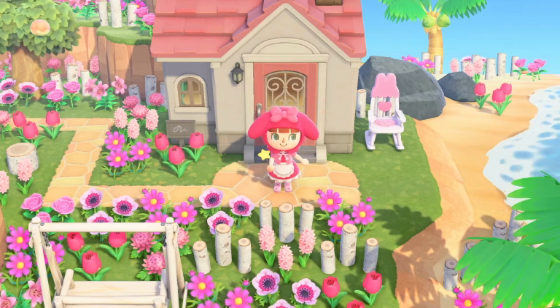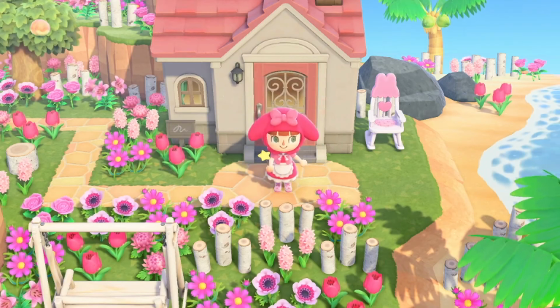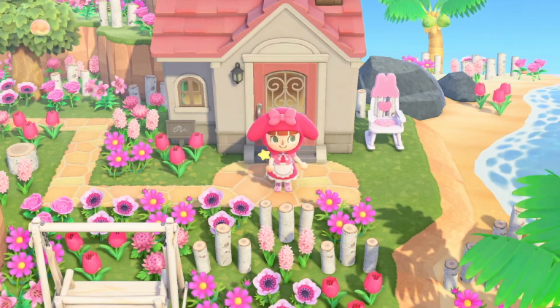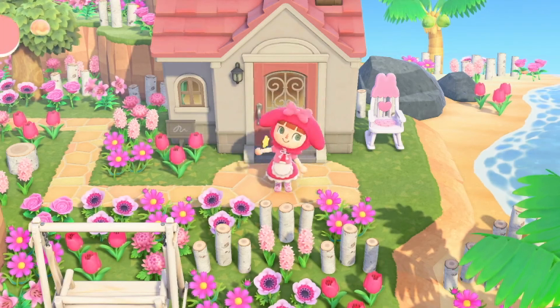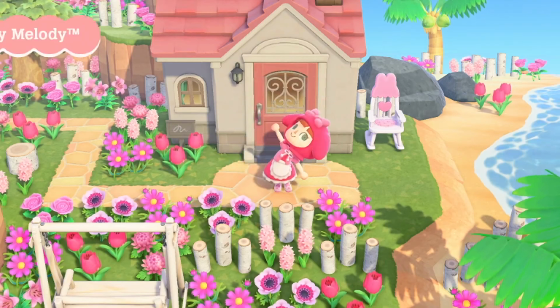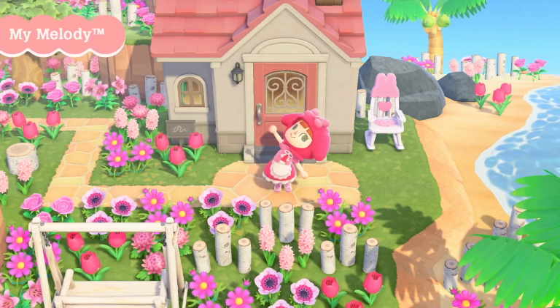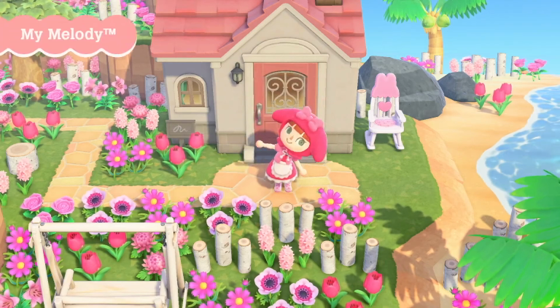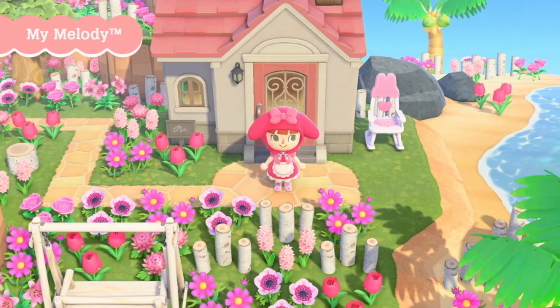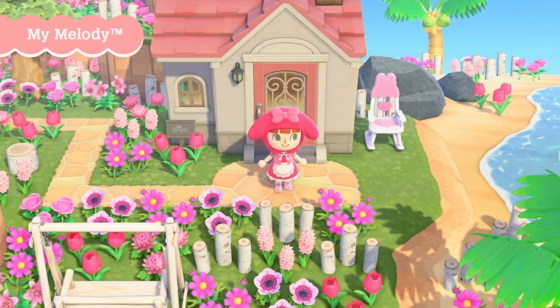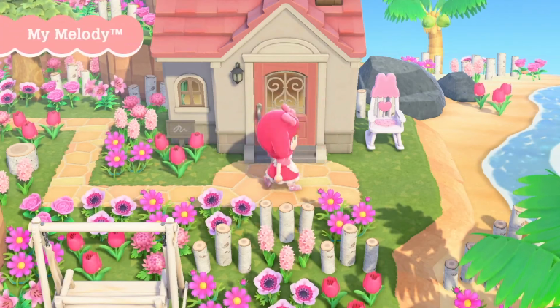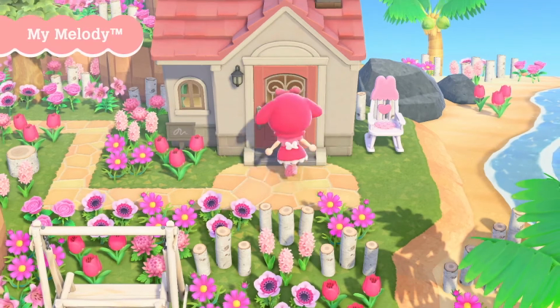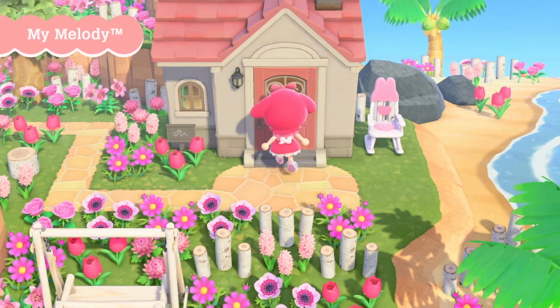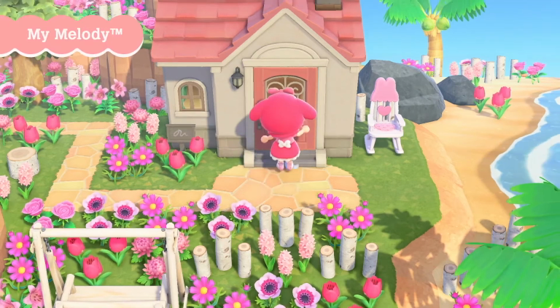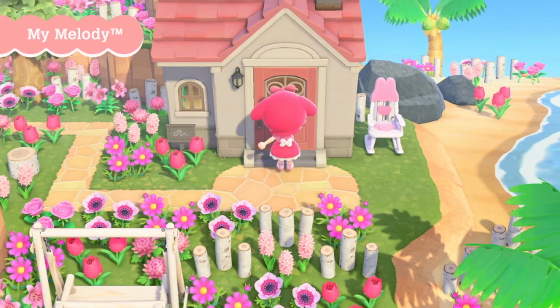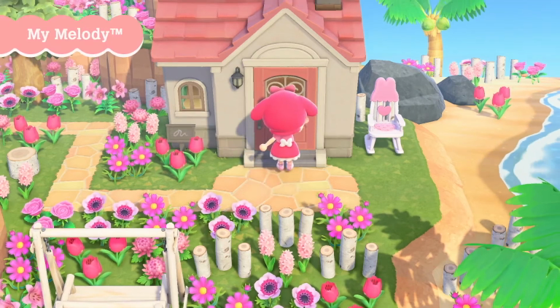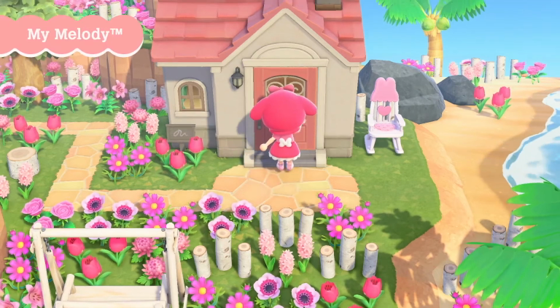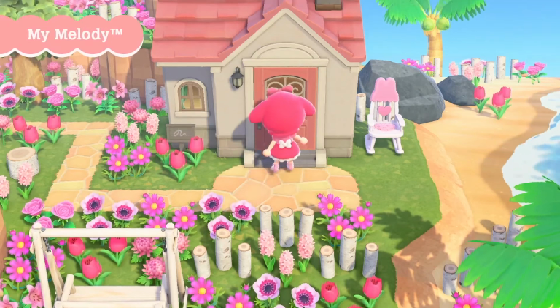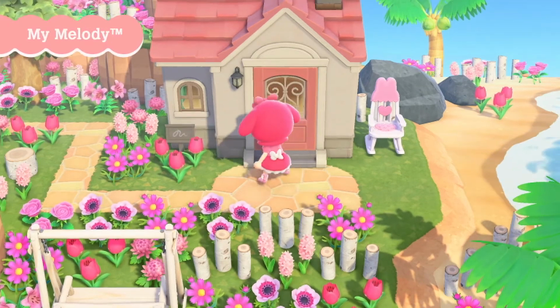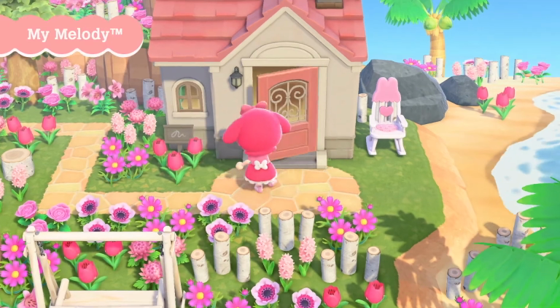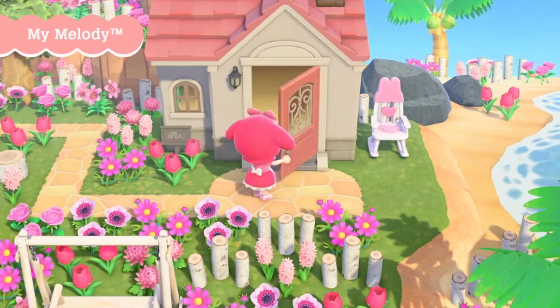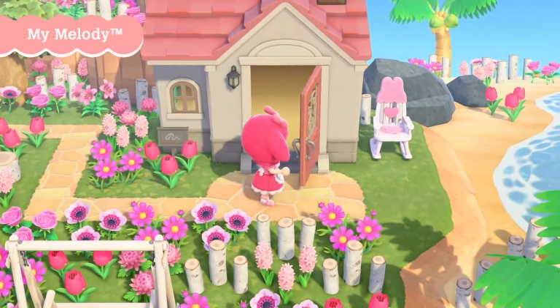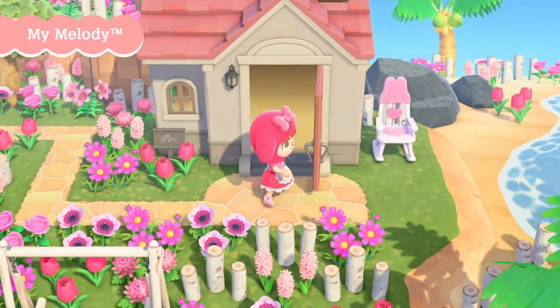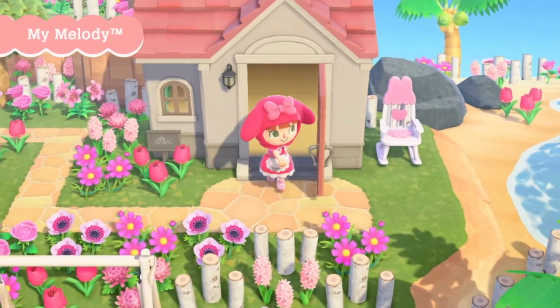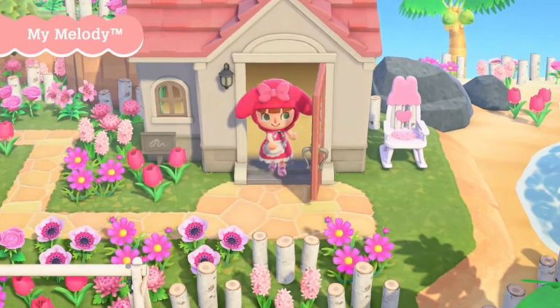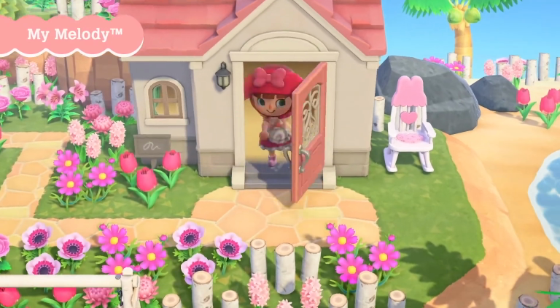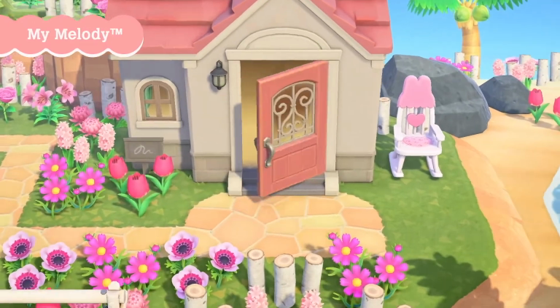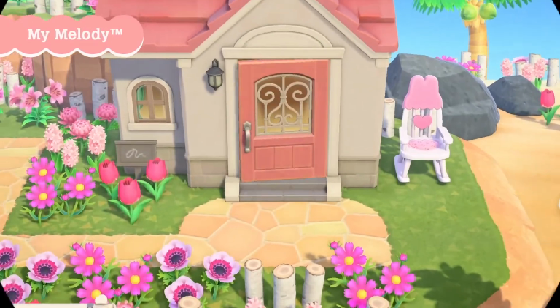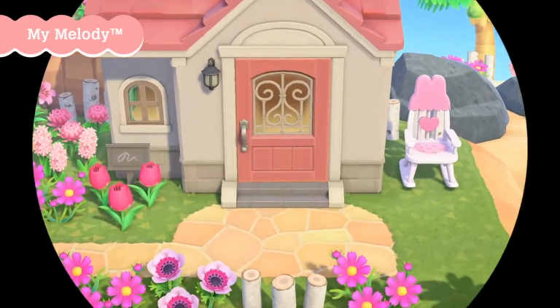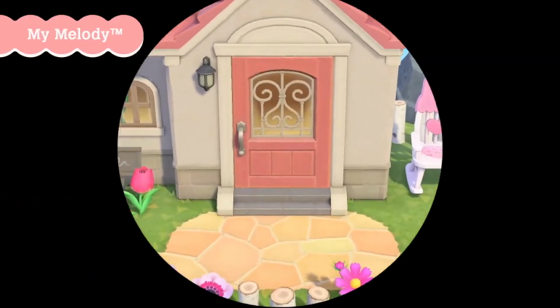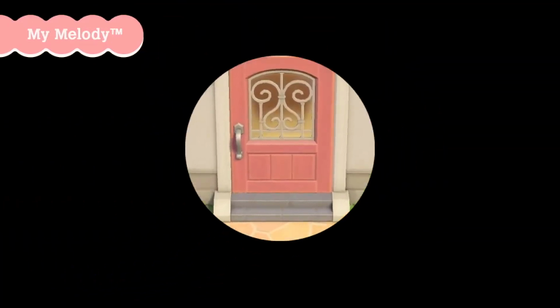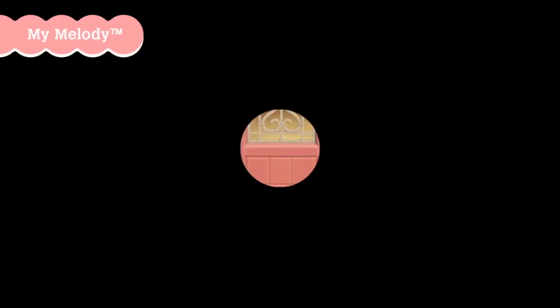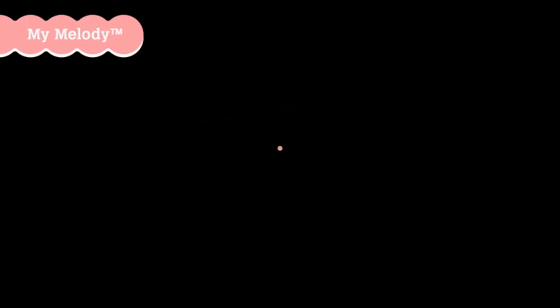Drop a comment below and tell me which villager you're most excited about and if you'll be getting these amiibo.